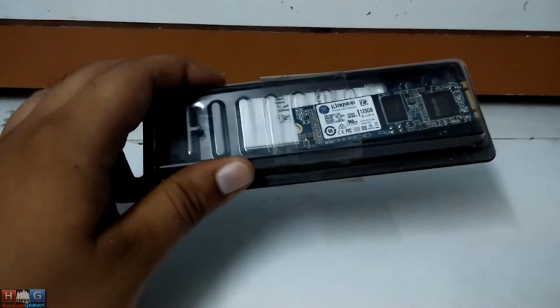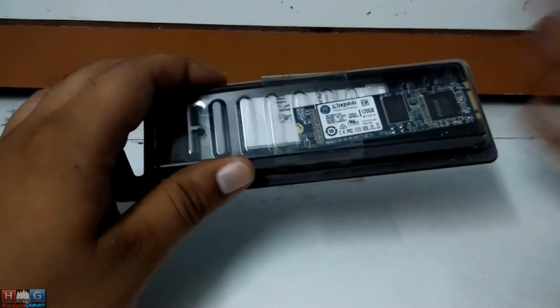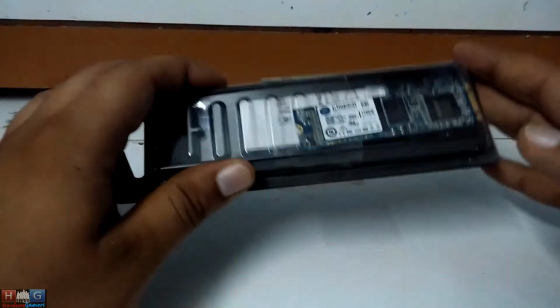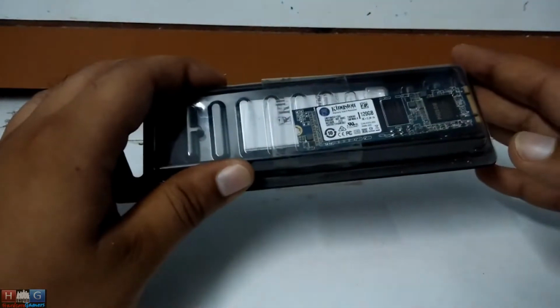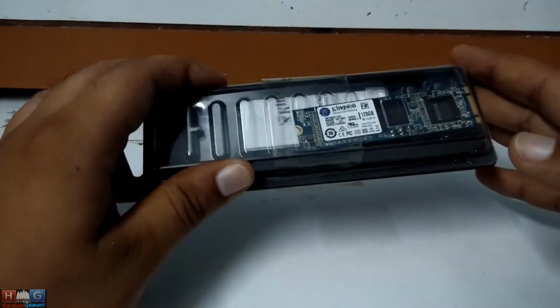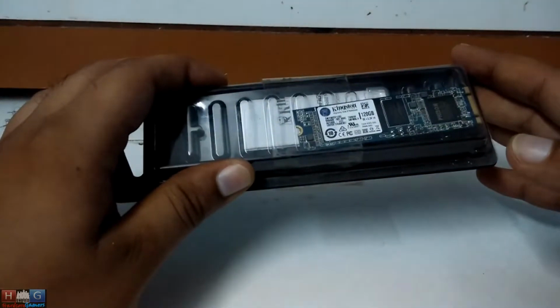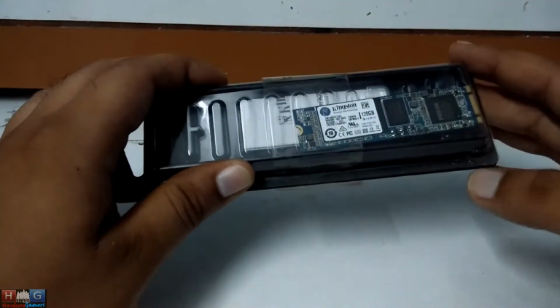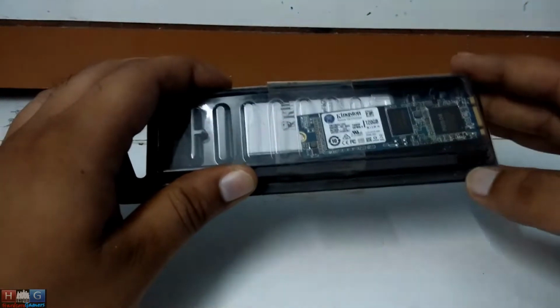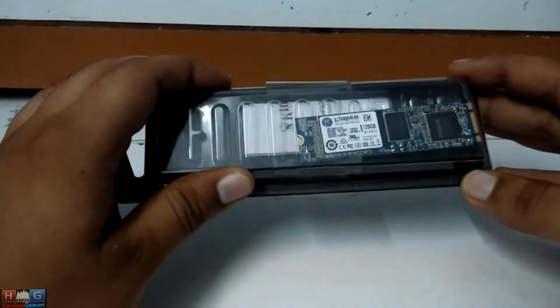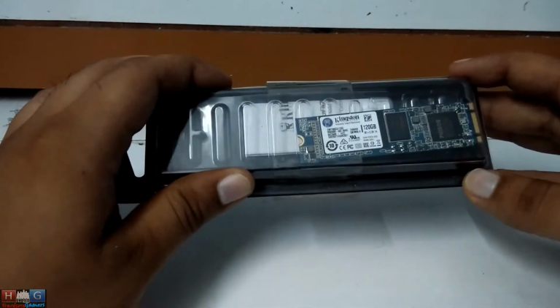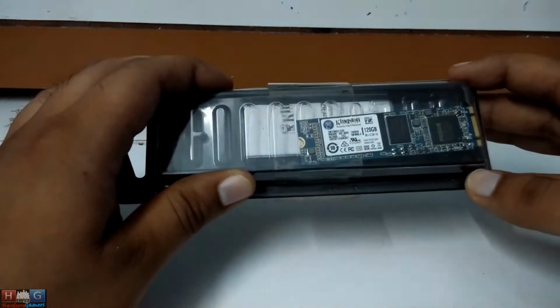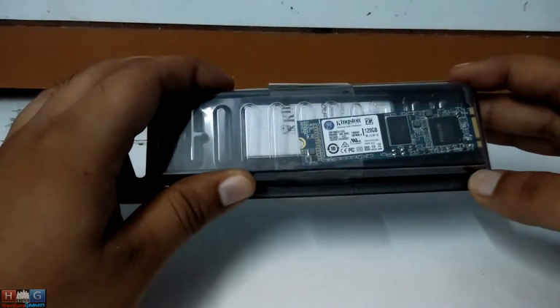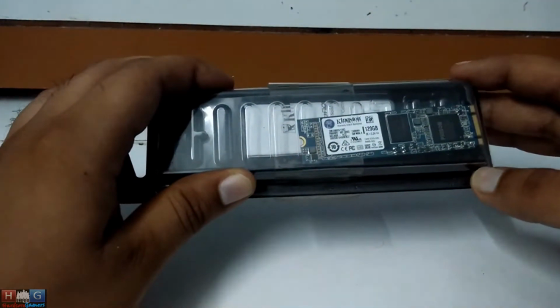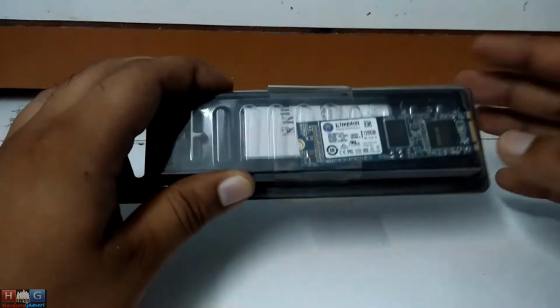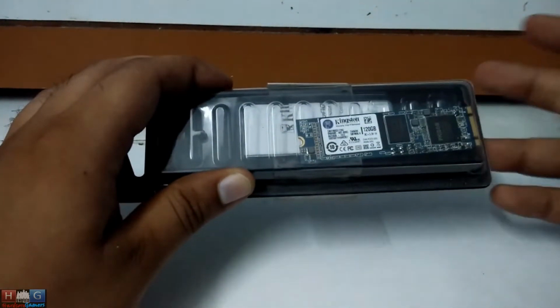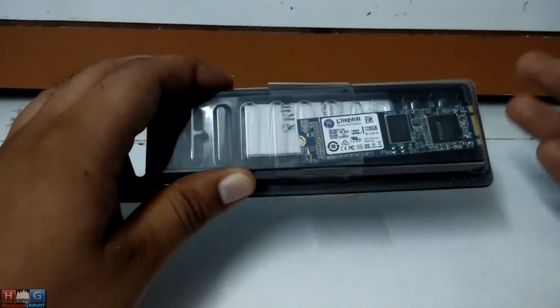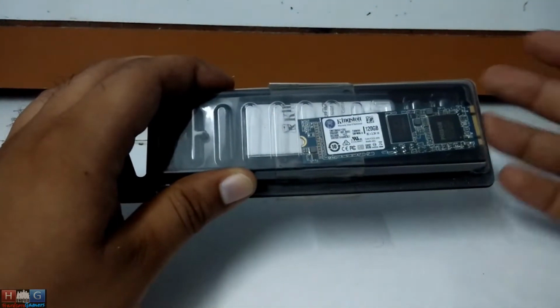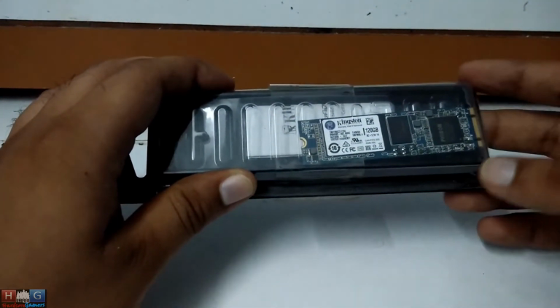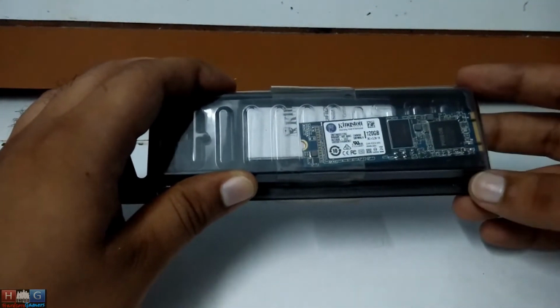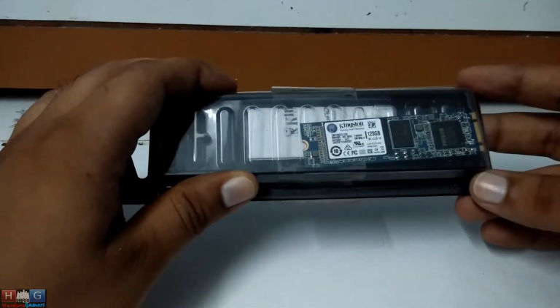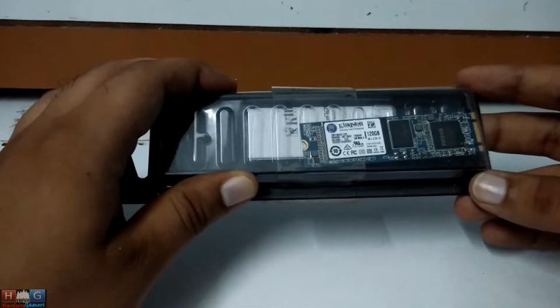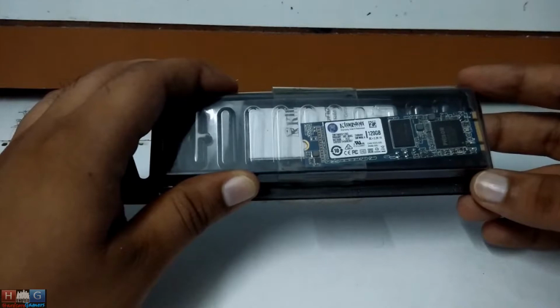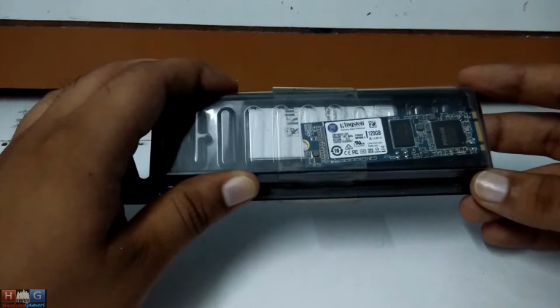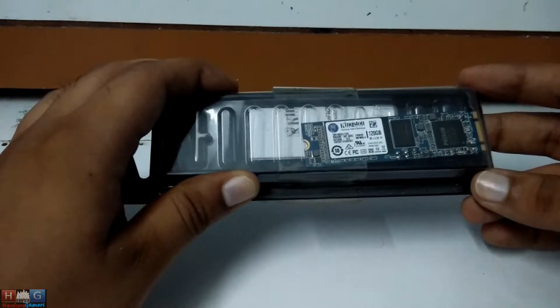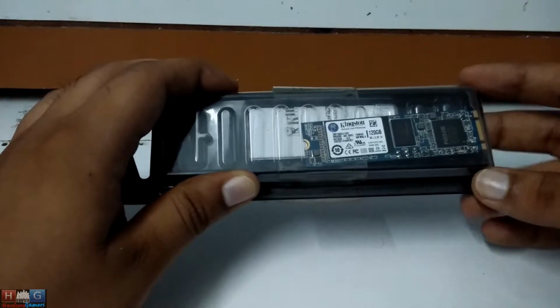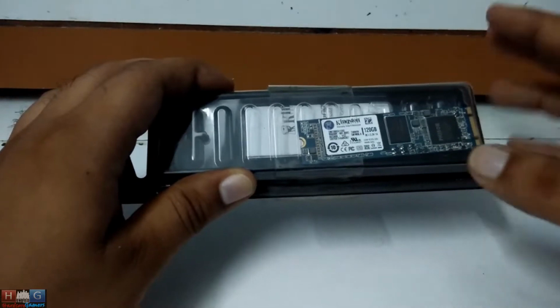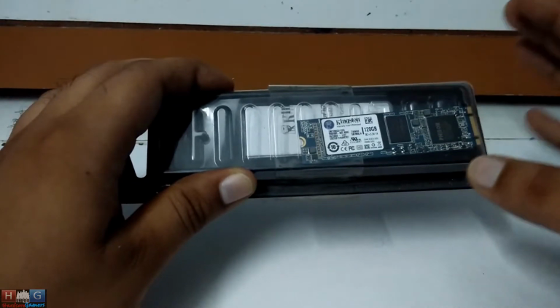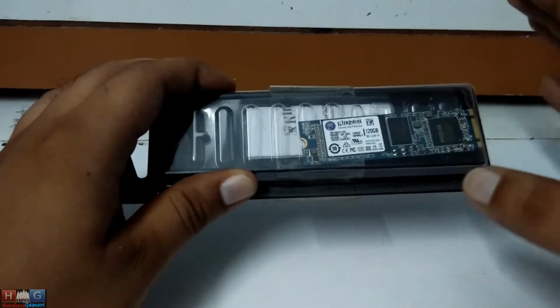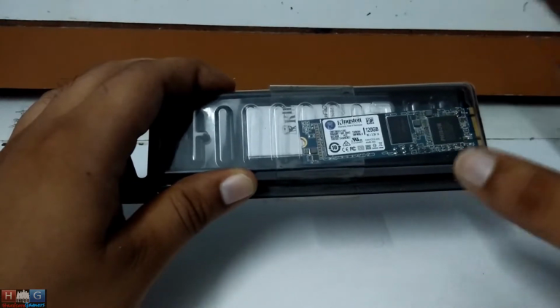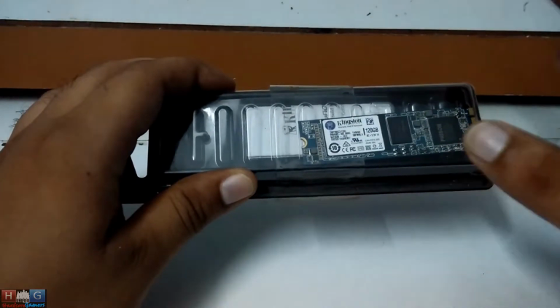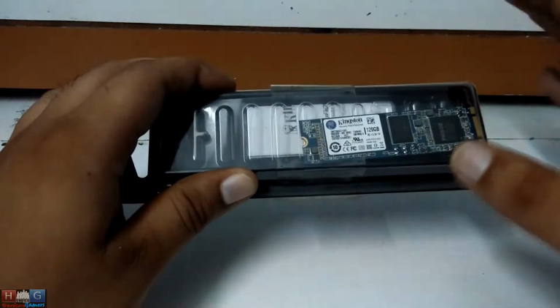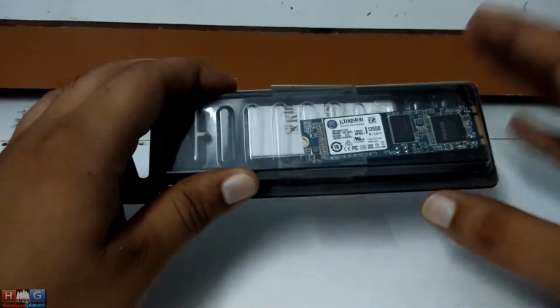It is a review unit, not a retail unit, so just take it as that.